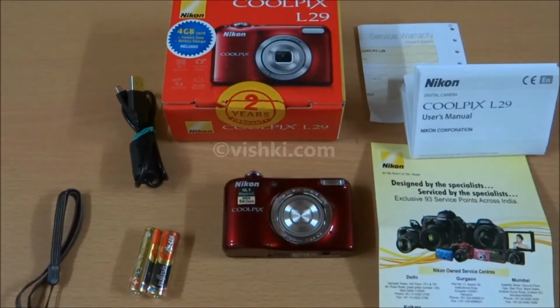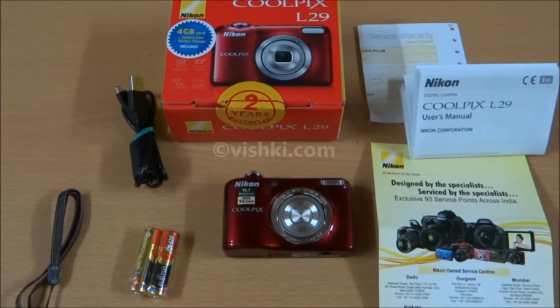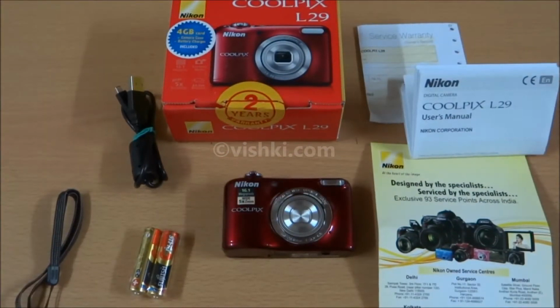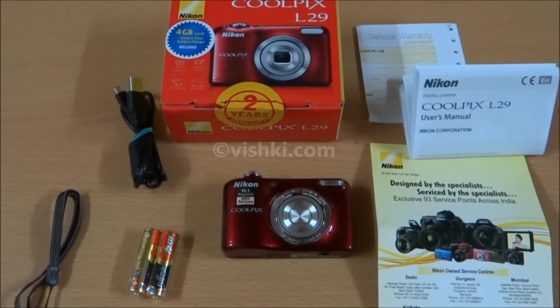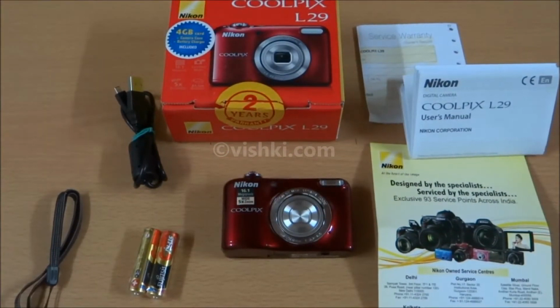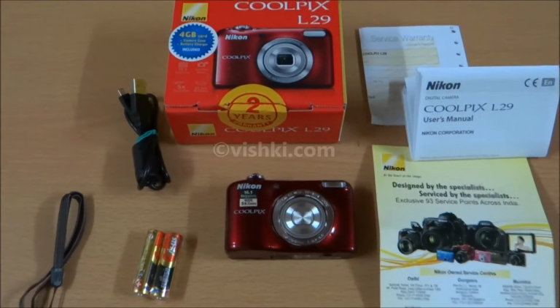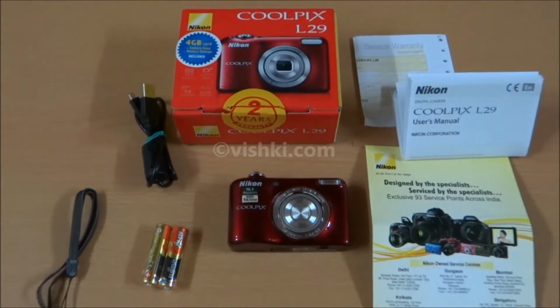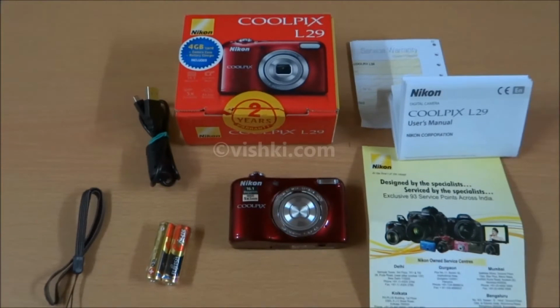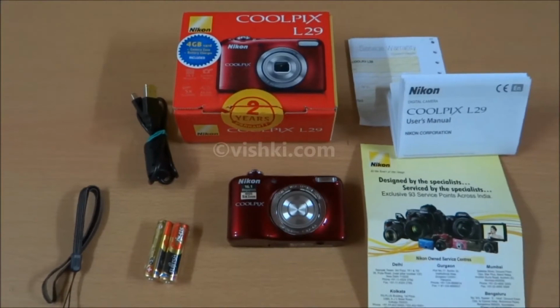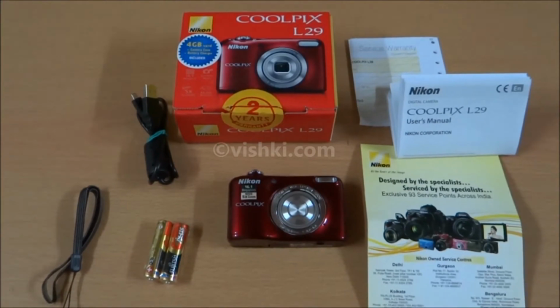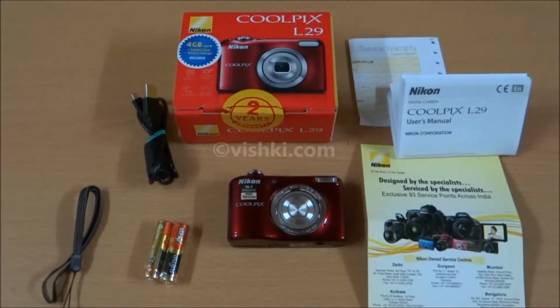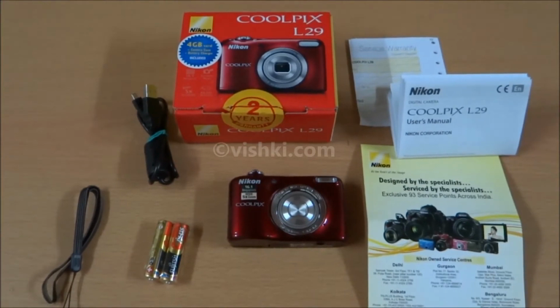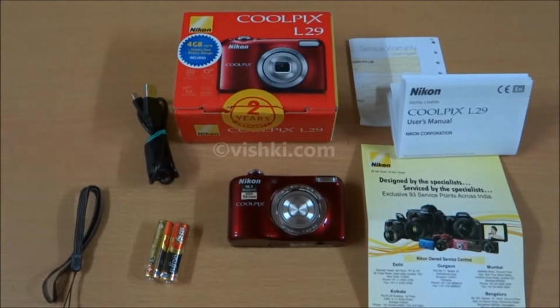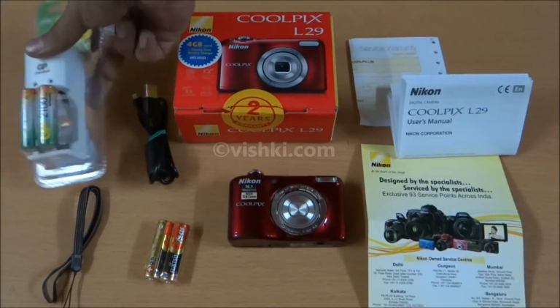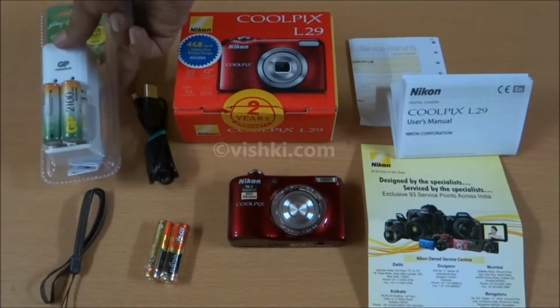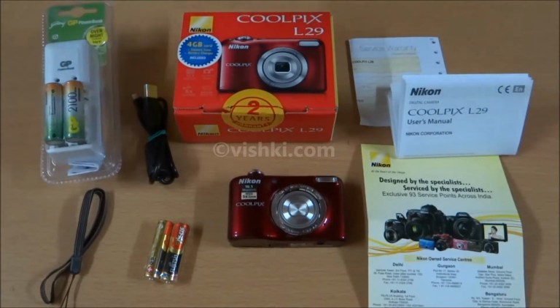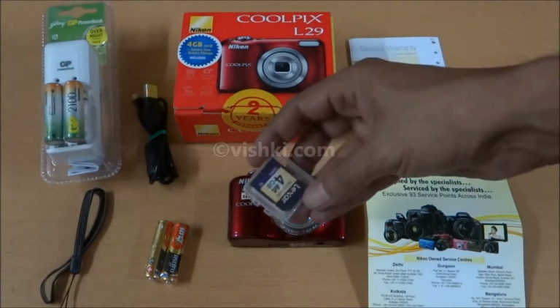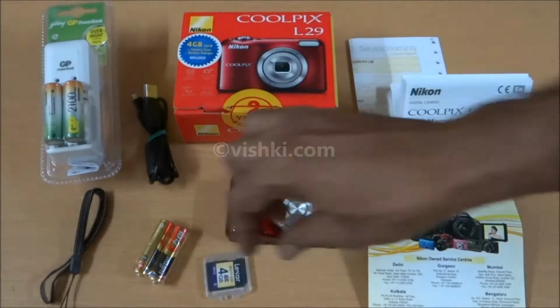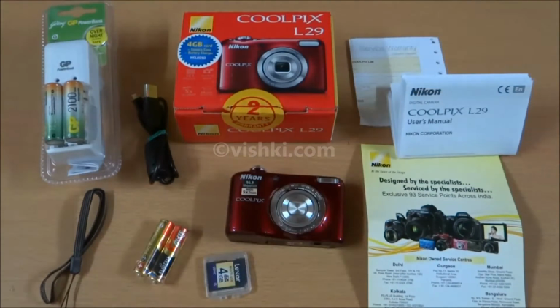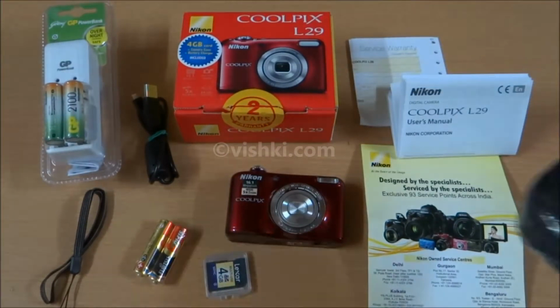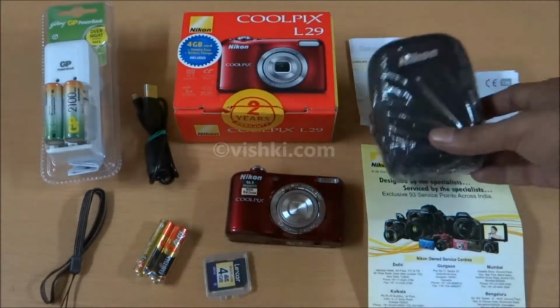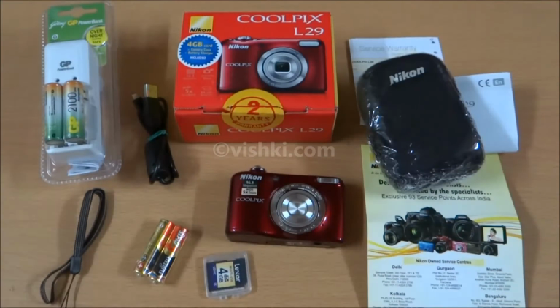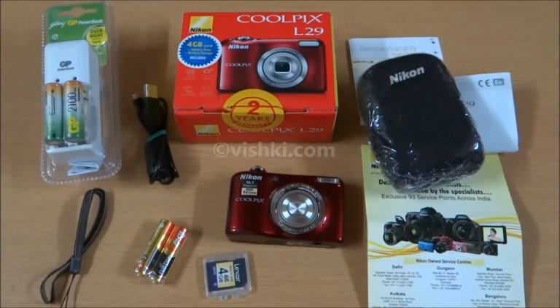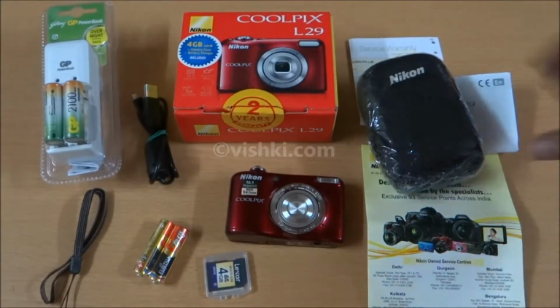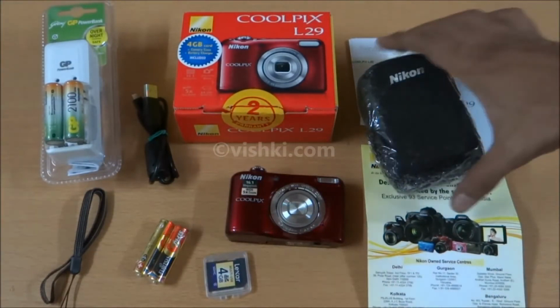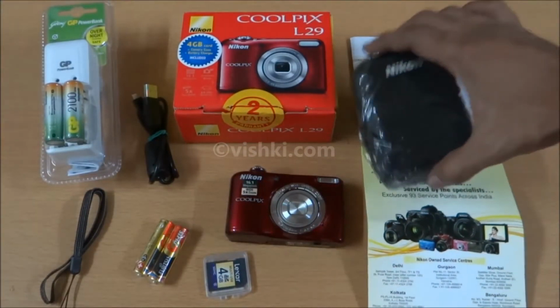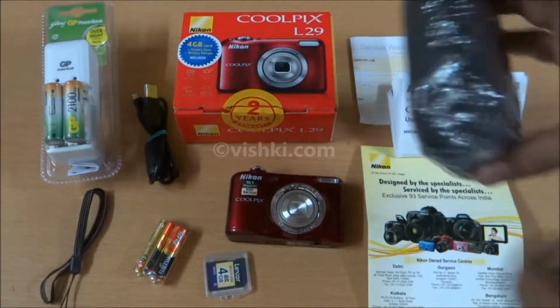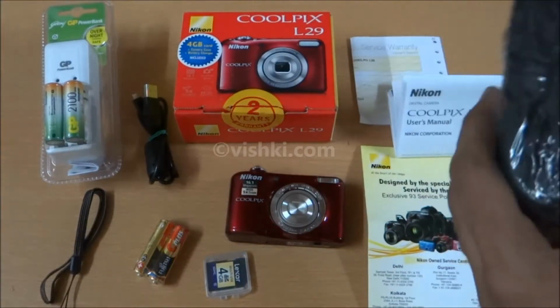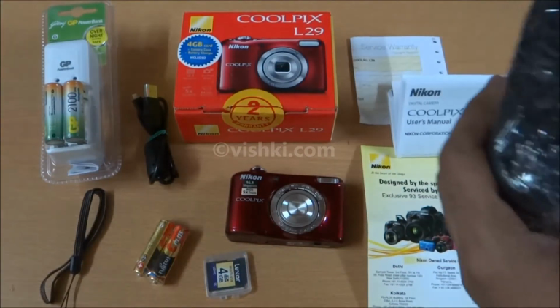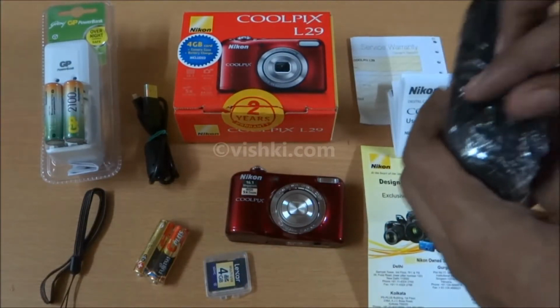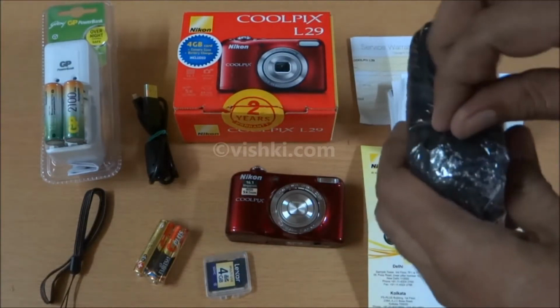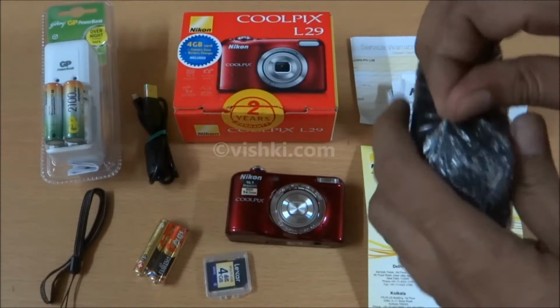These are the box contents — the whole package including the free stuff.